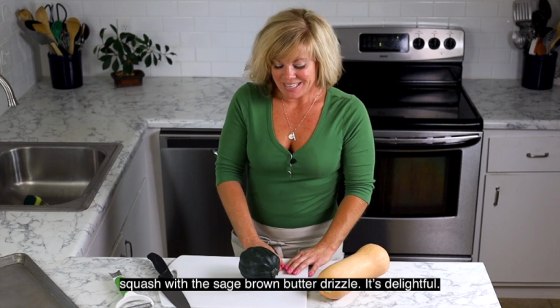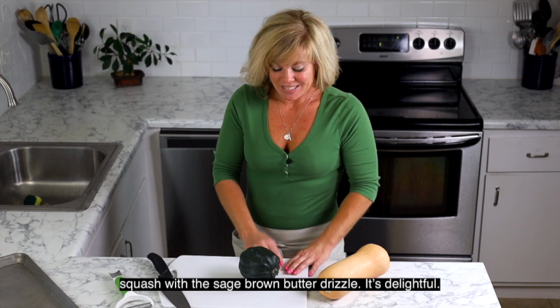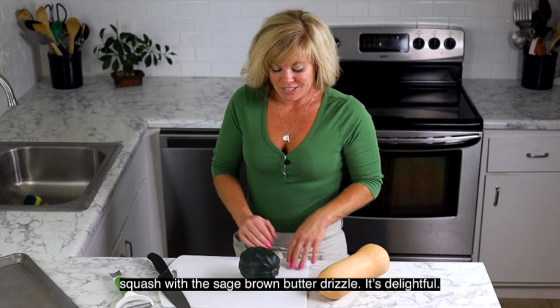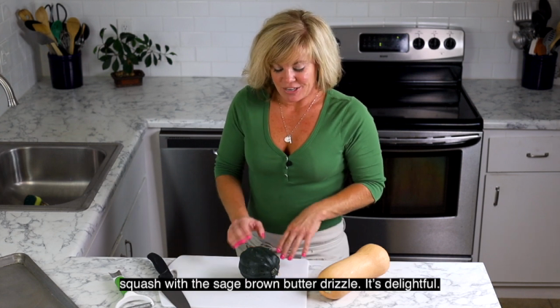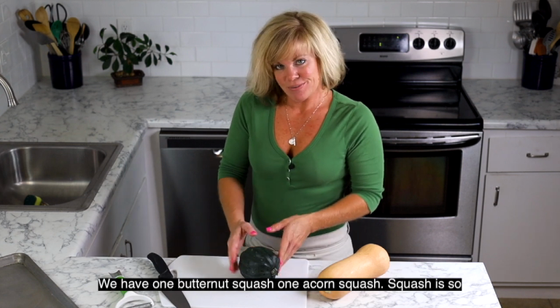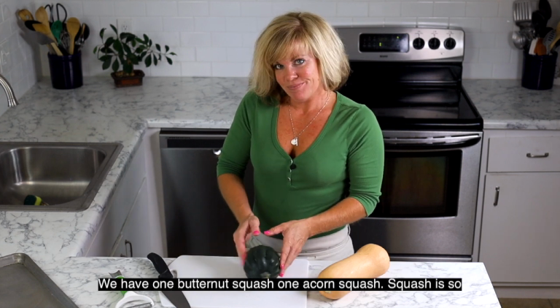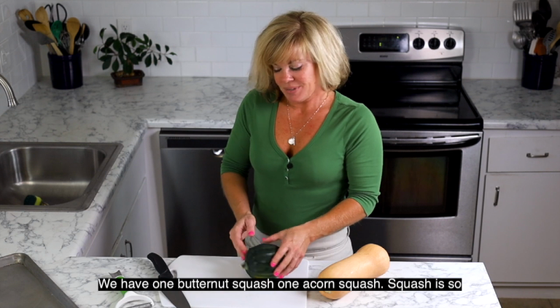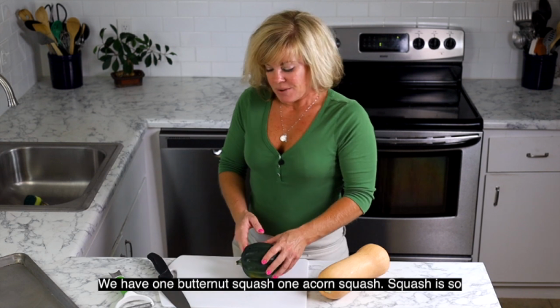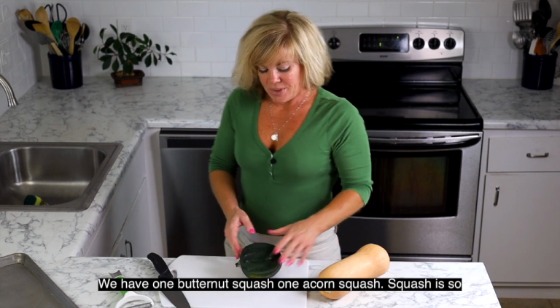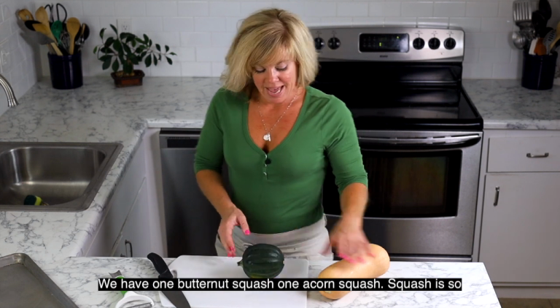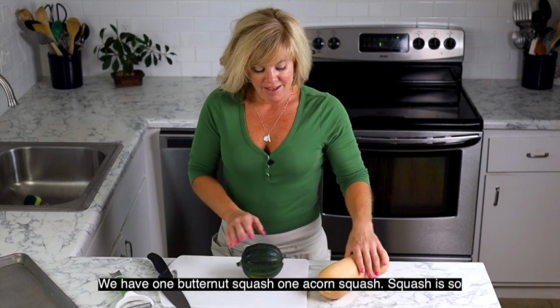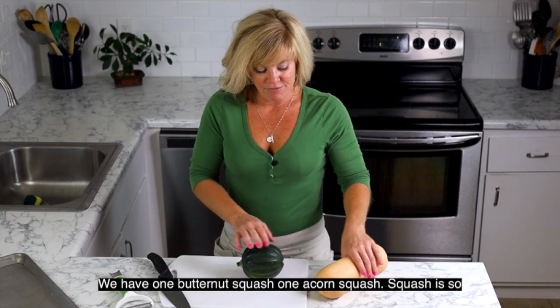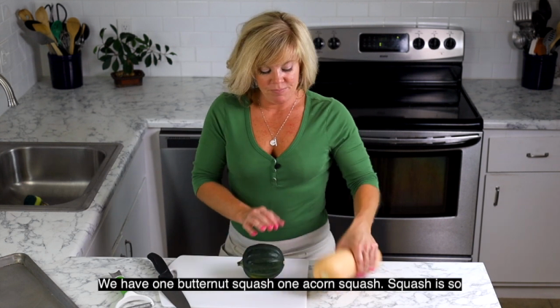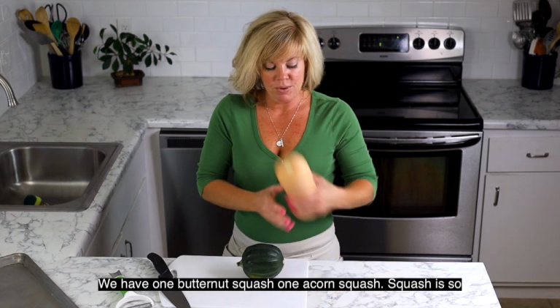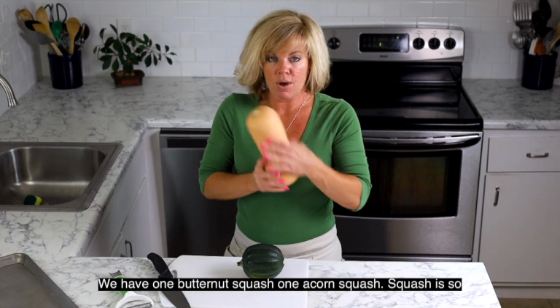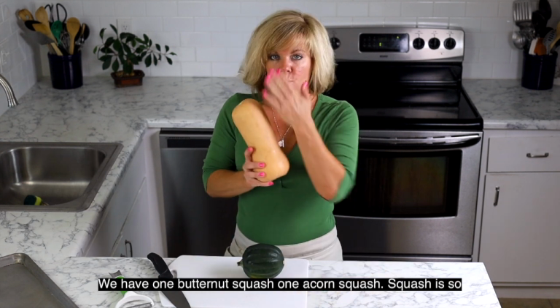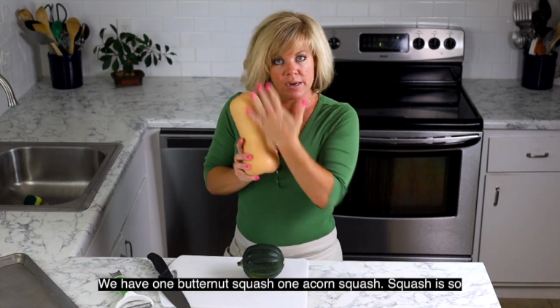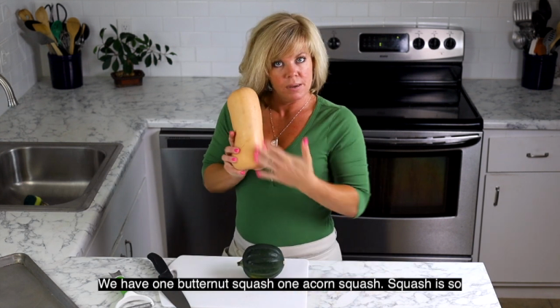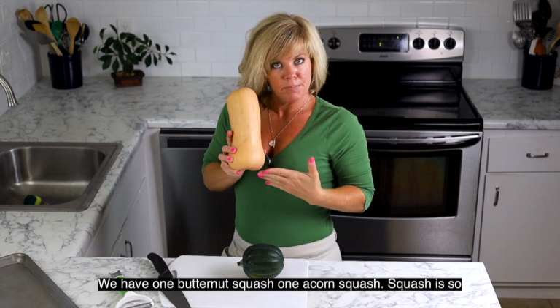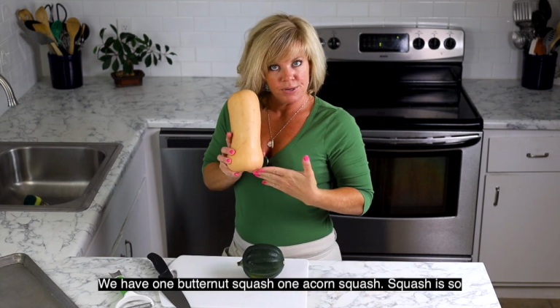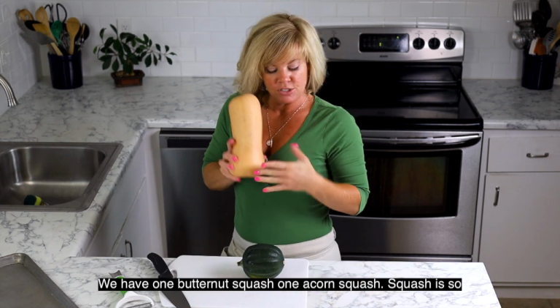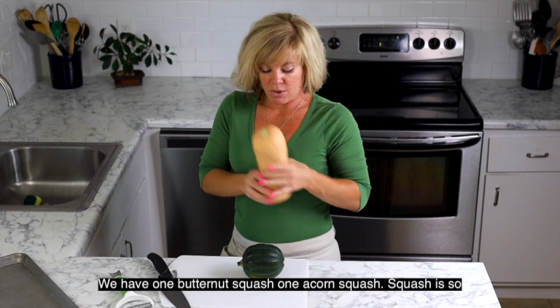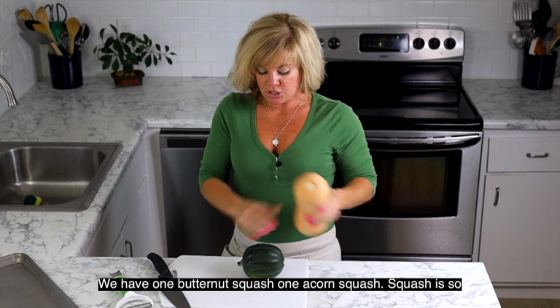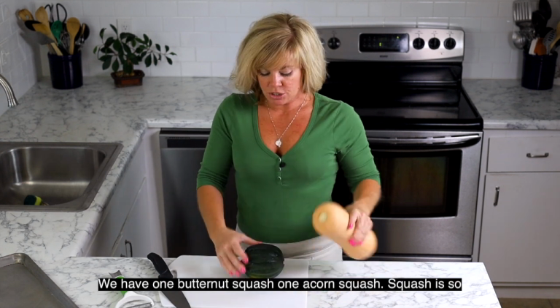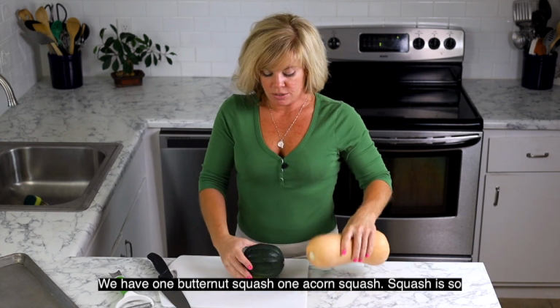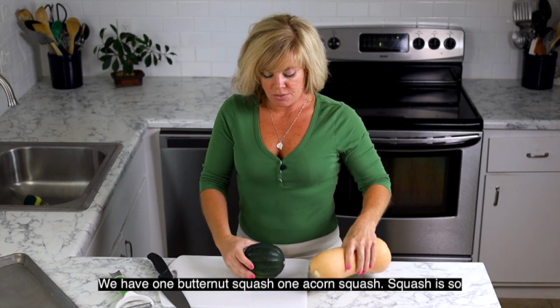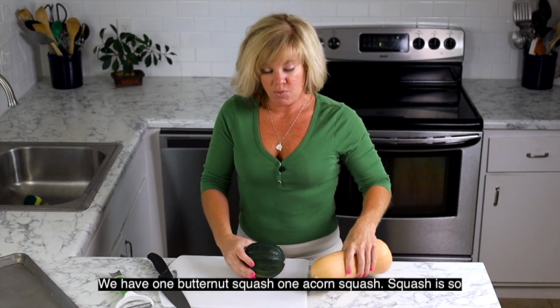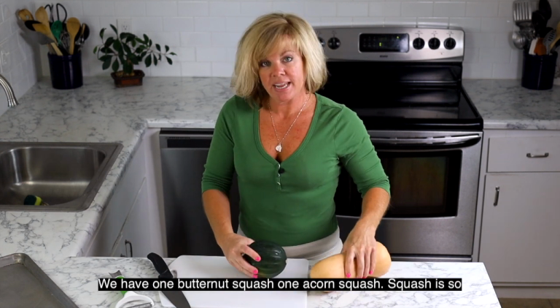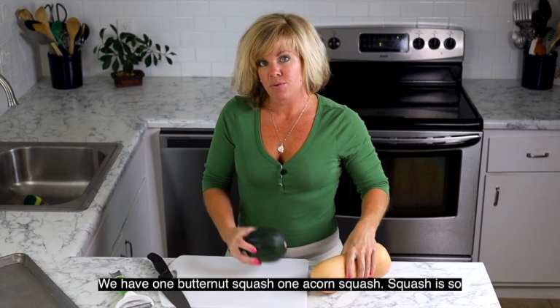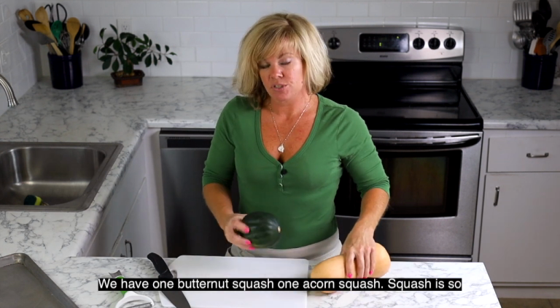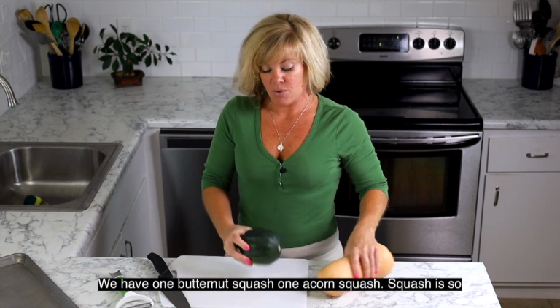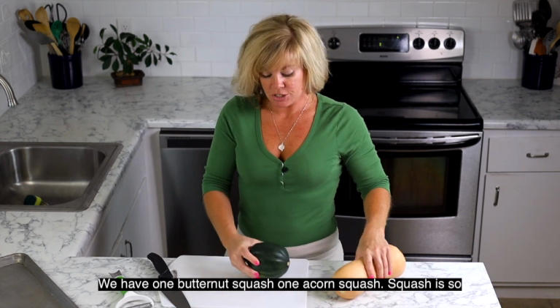So we have one butternut squash and one acorn squash.